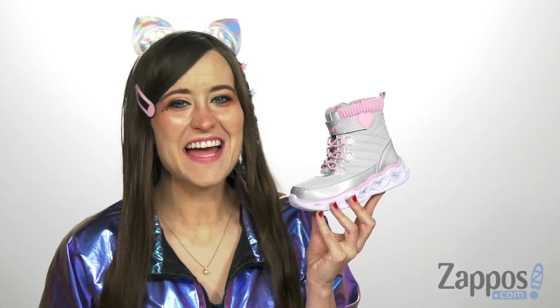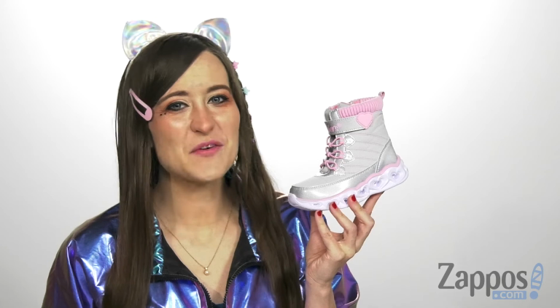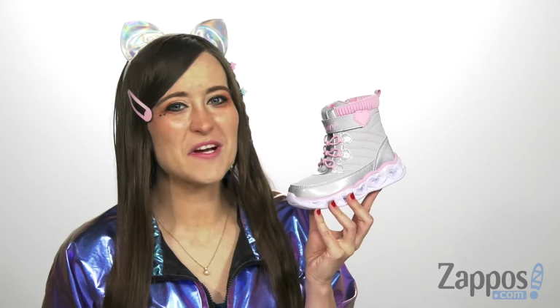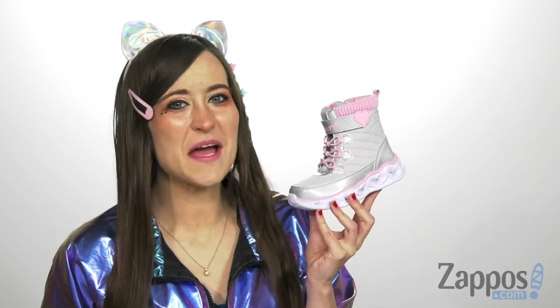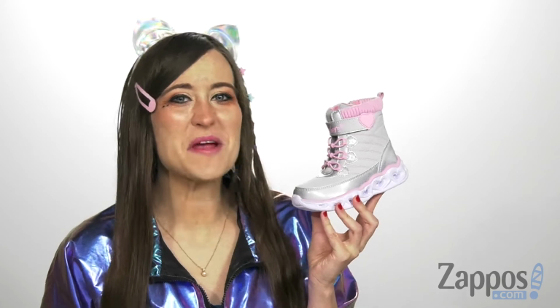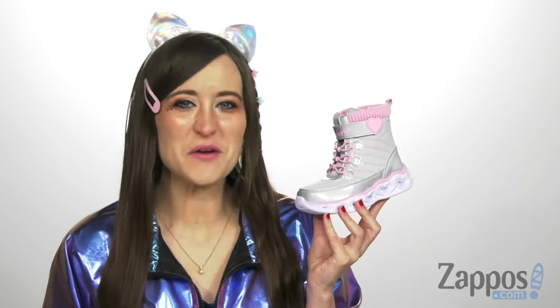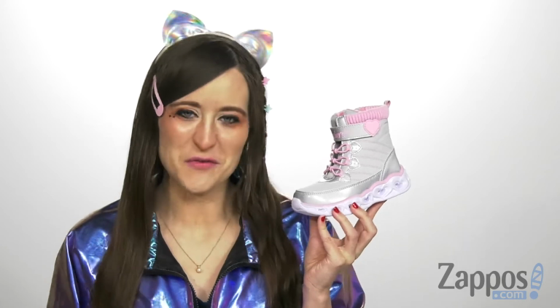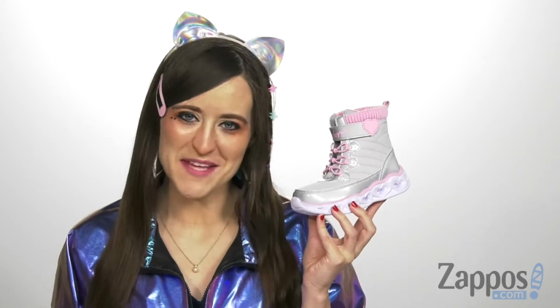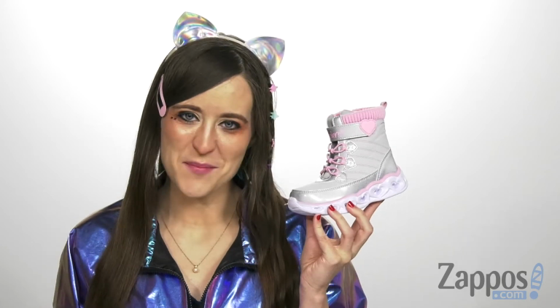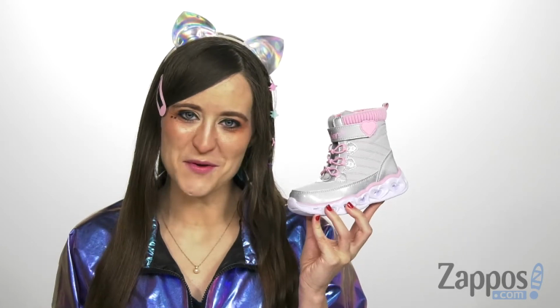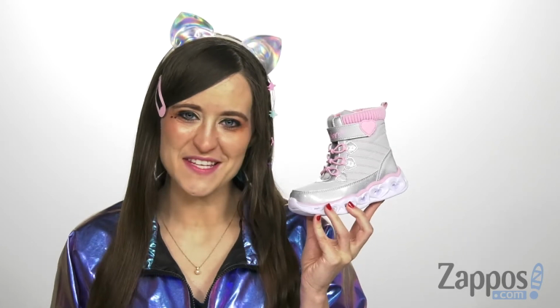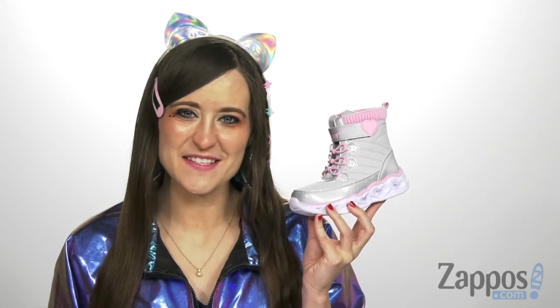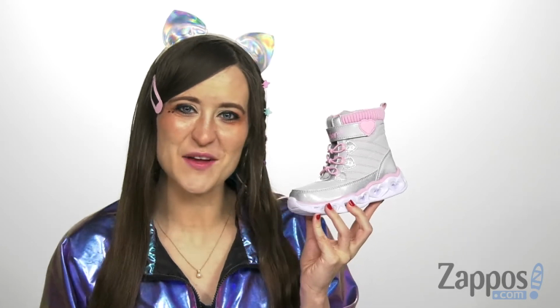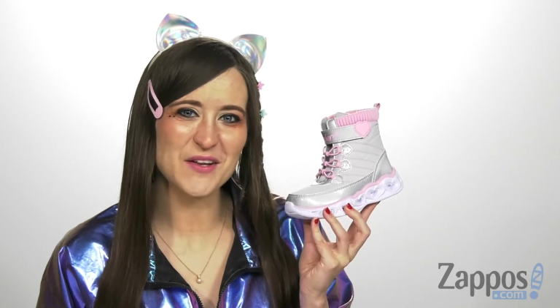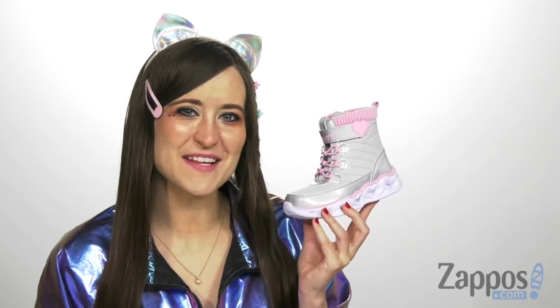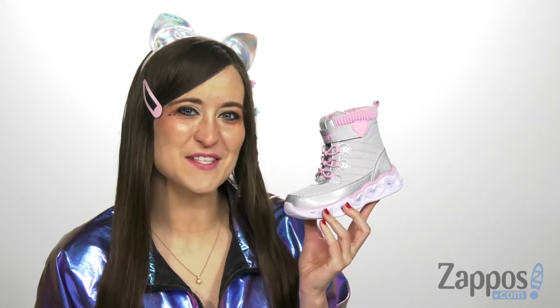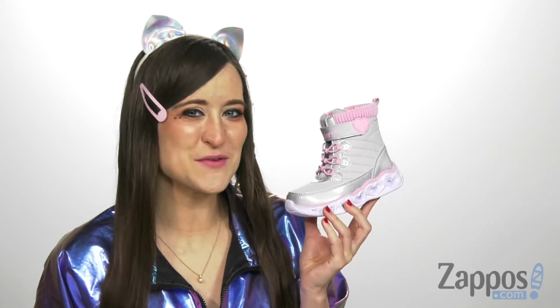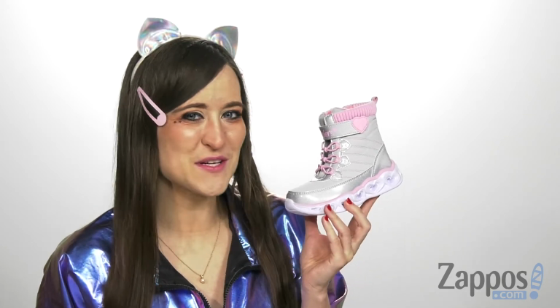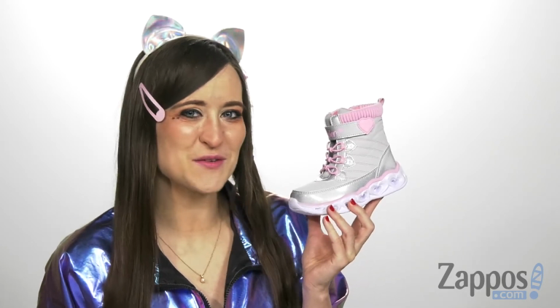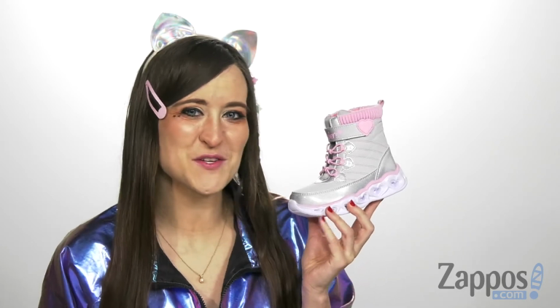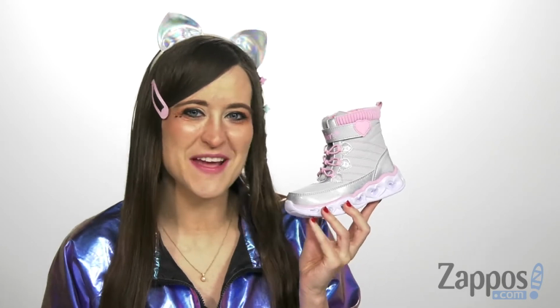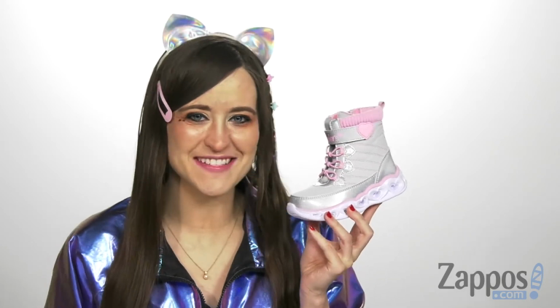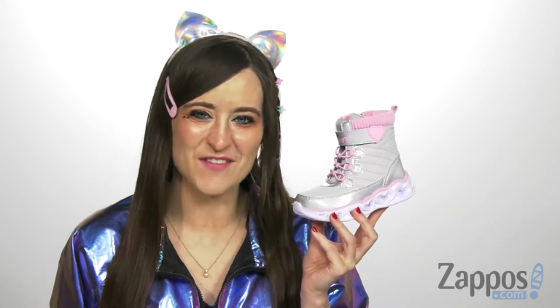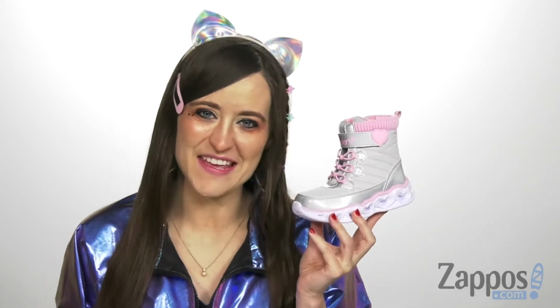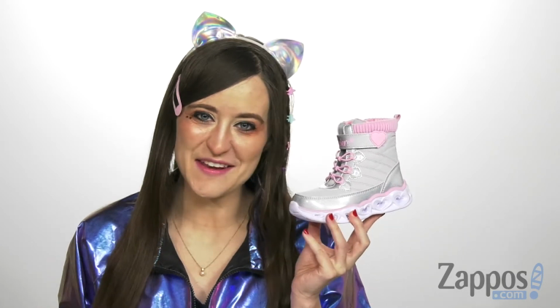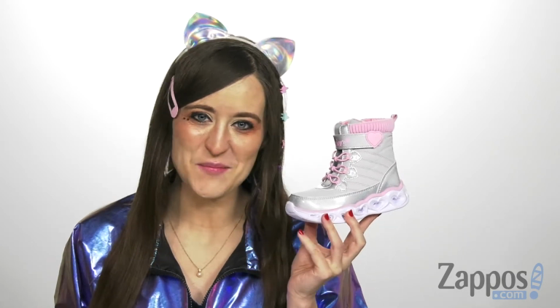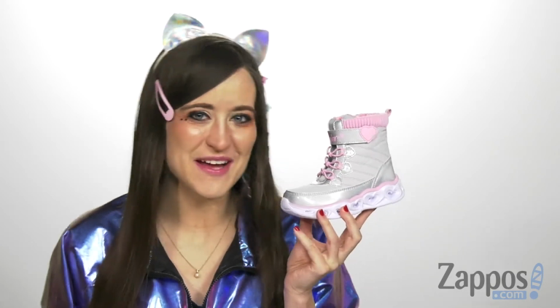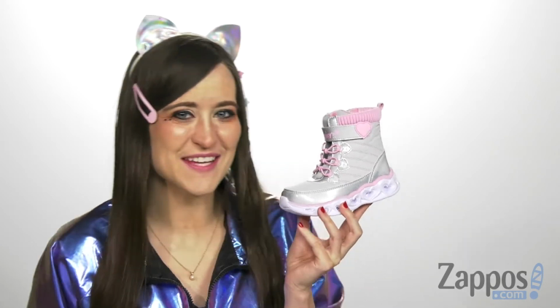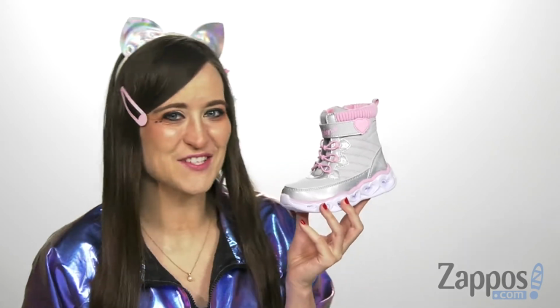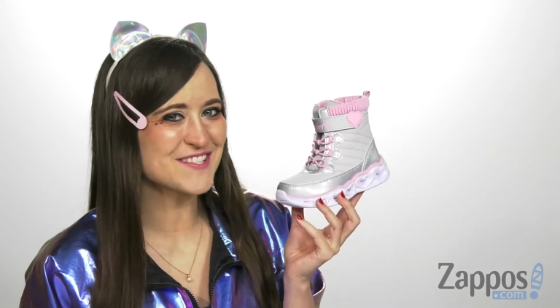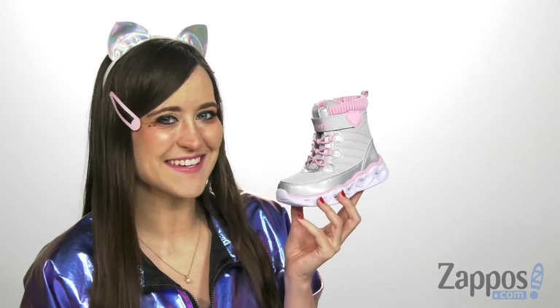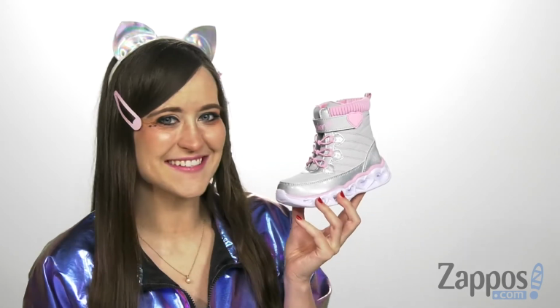Hi everyone, I'm Ariel from Zappos, and this is Heartlights 20287N by Skechers Kids.